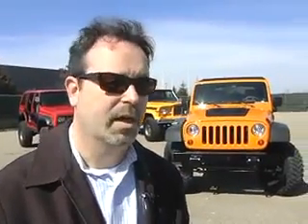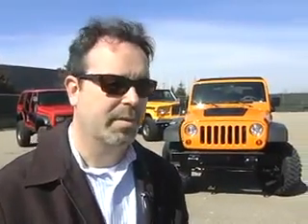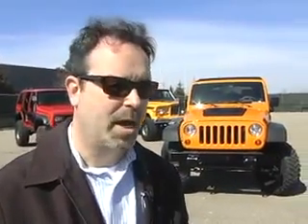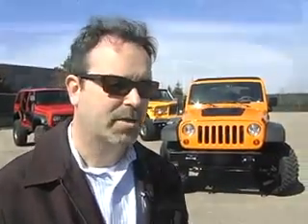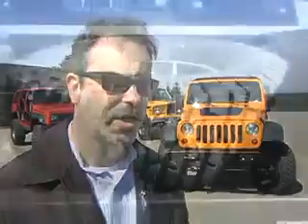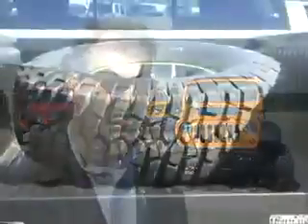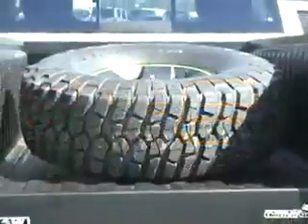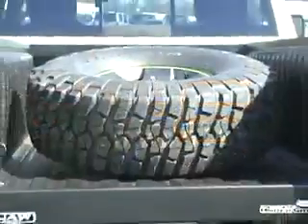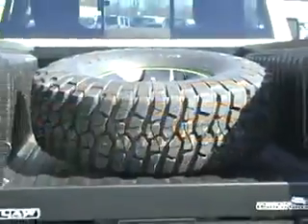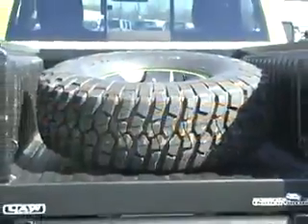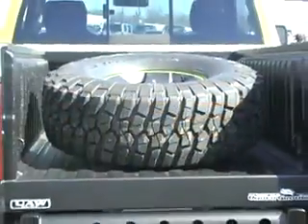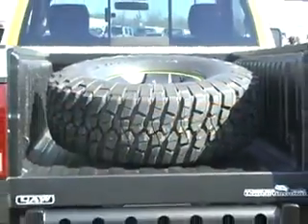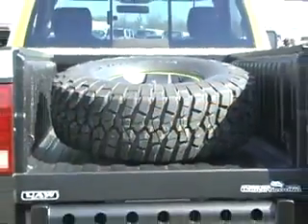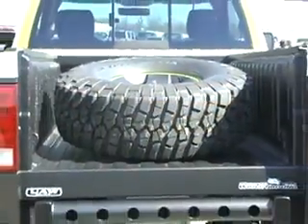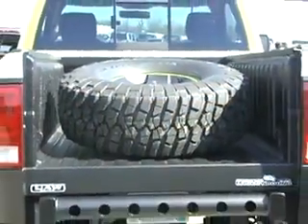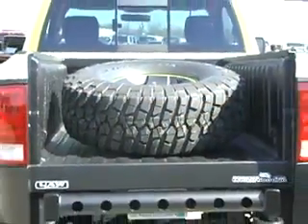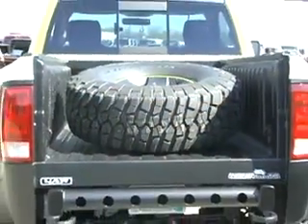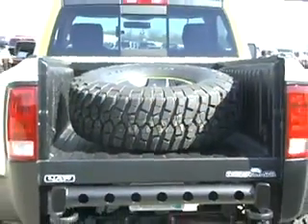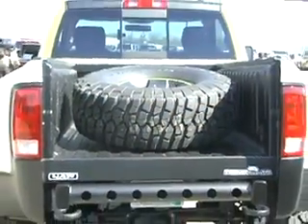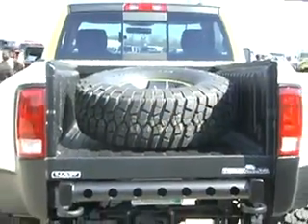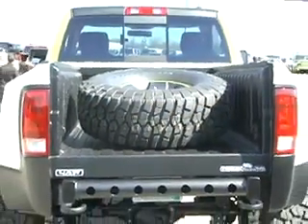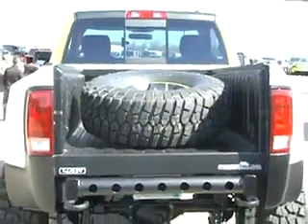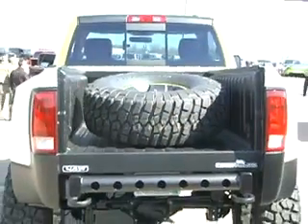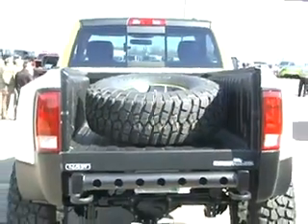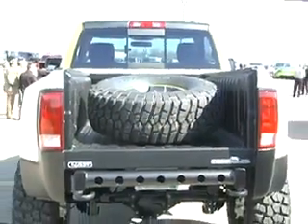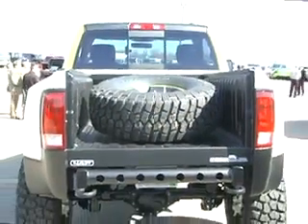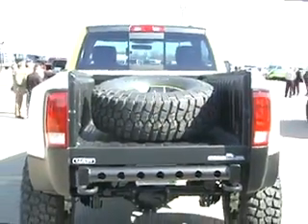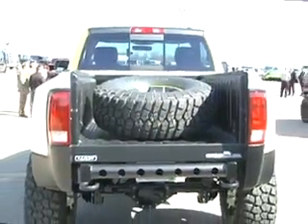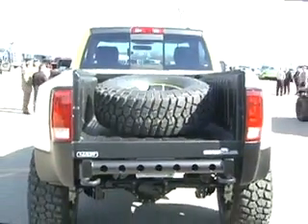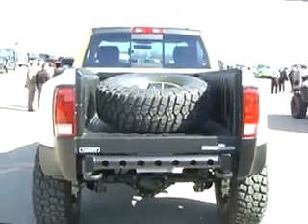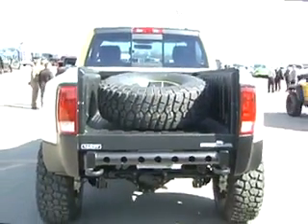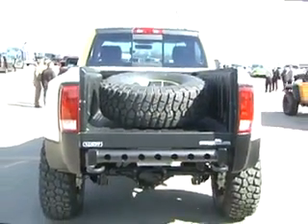The box on it is unique. It's made out of a RAM box inner and dually outers.